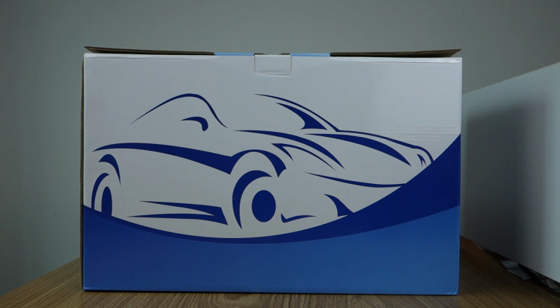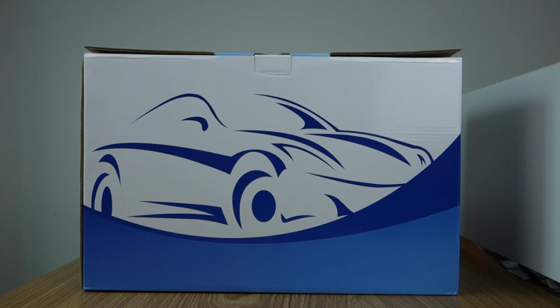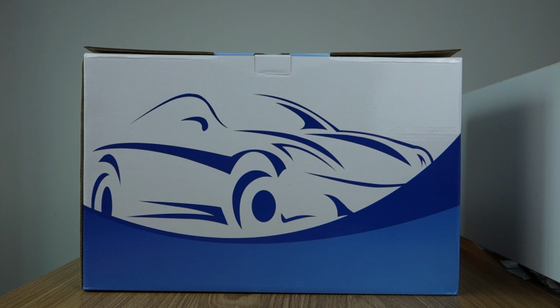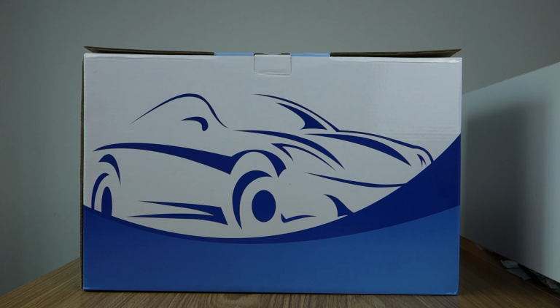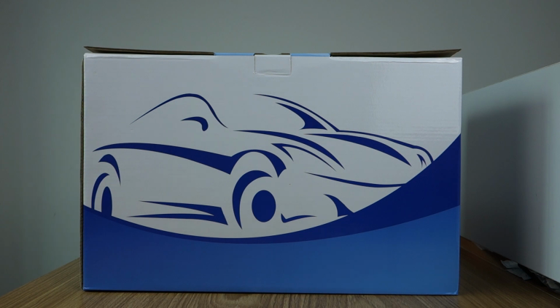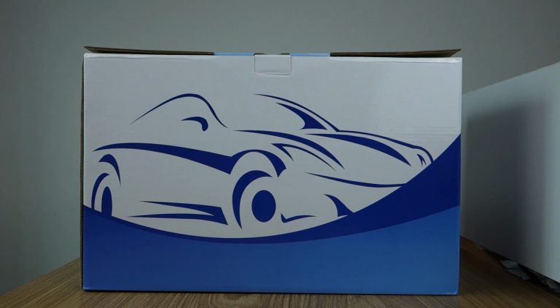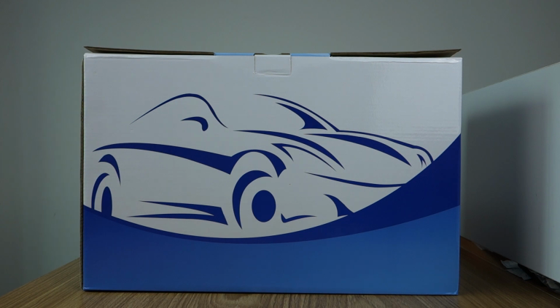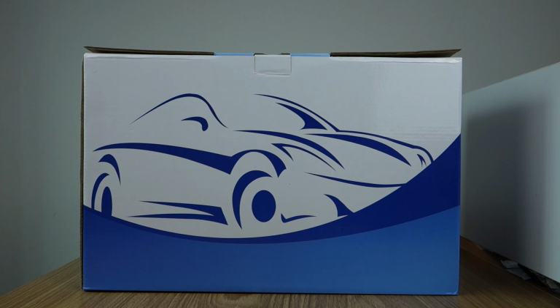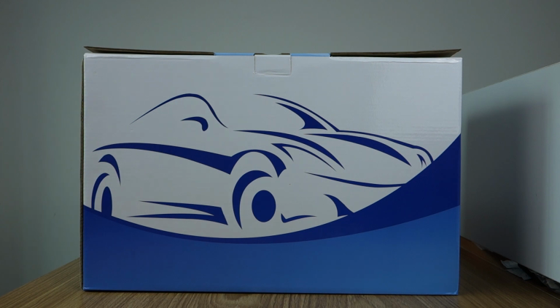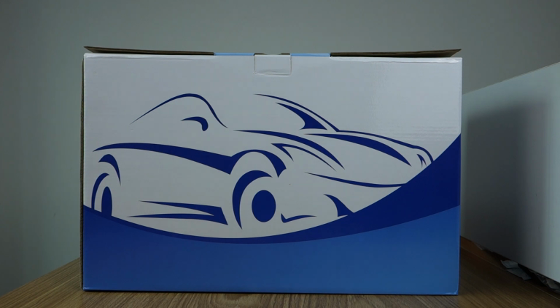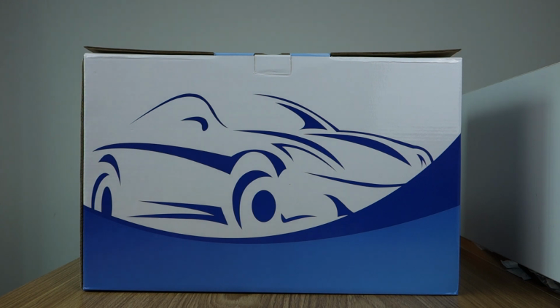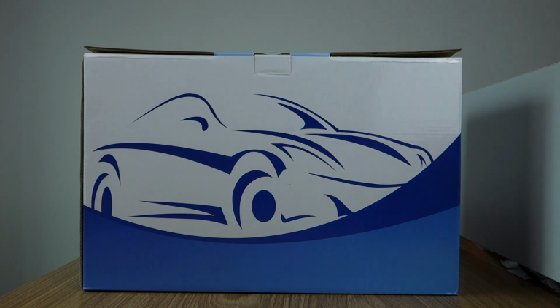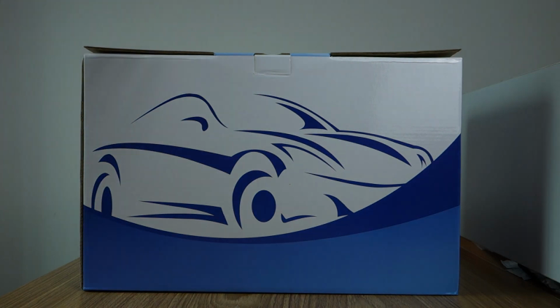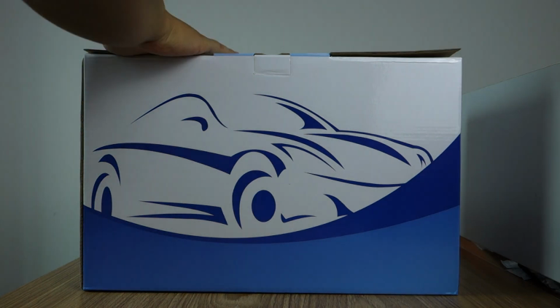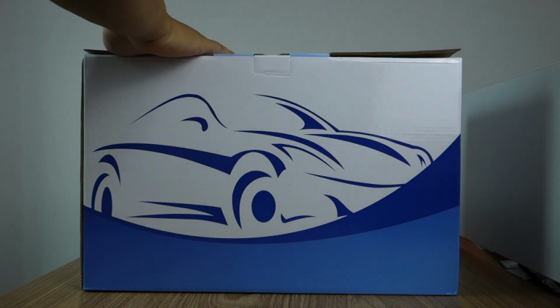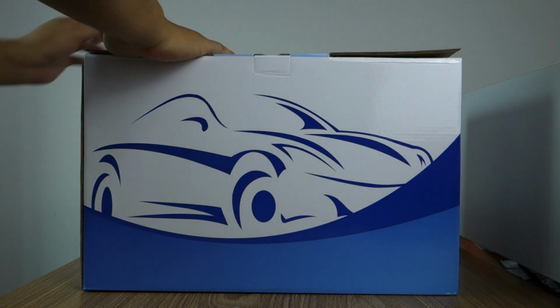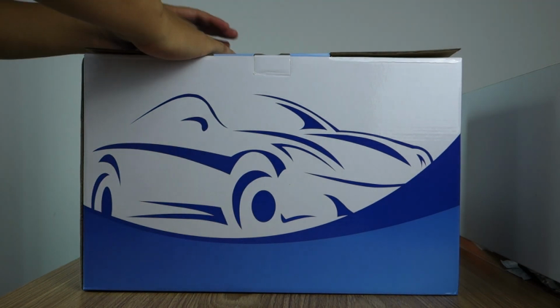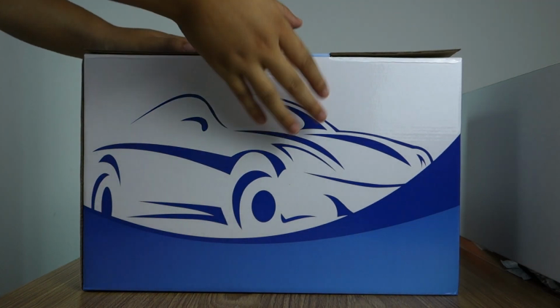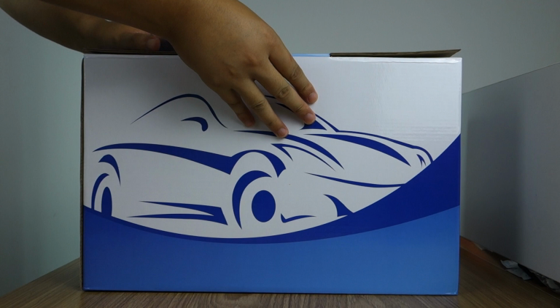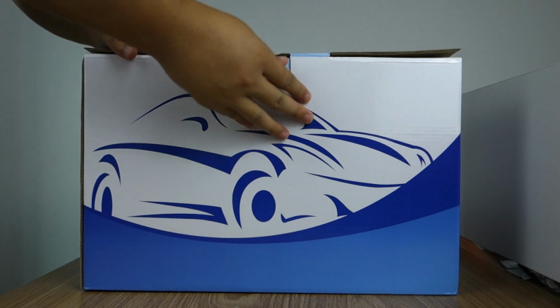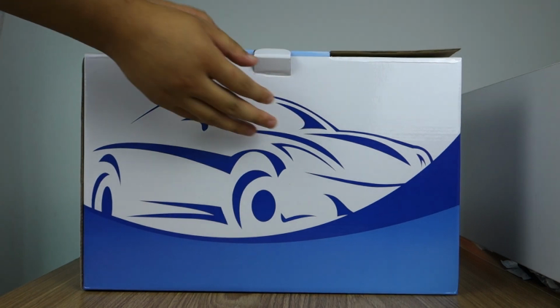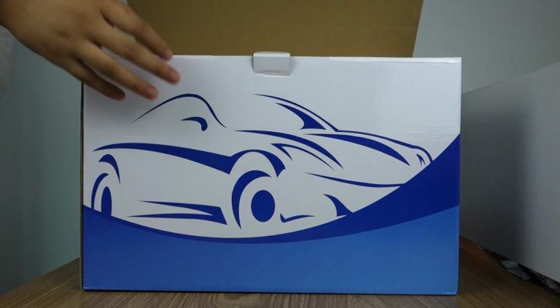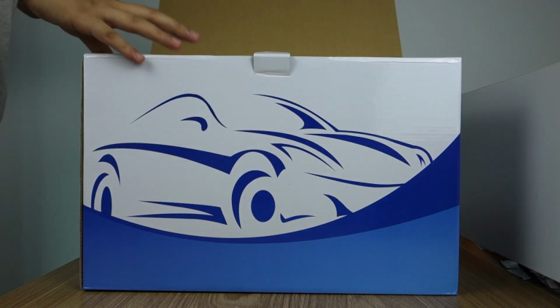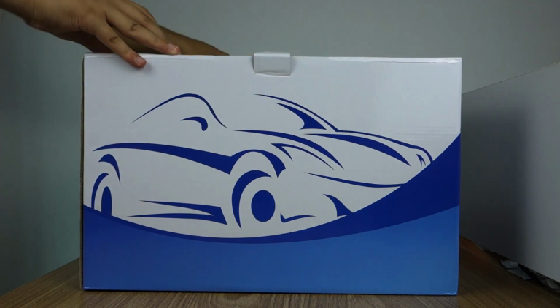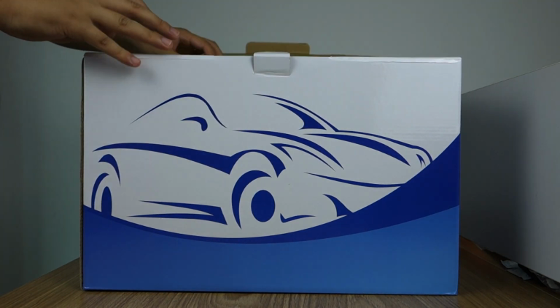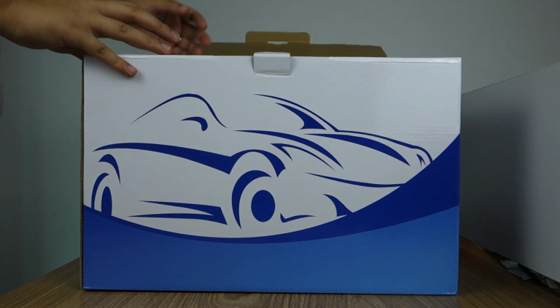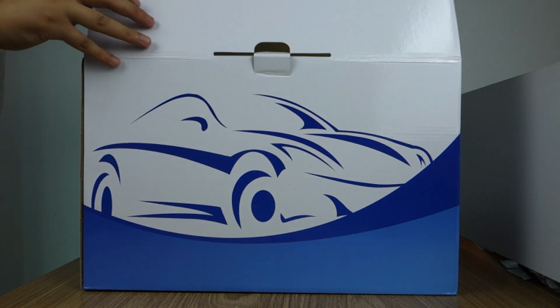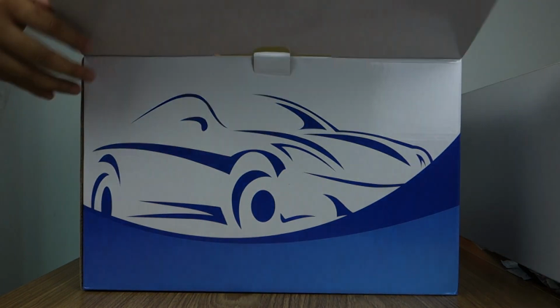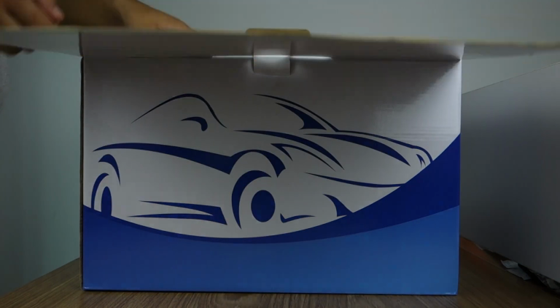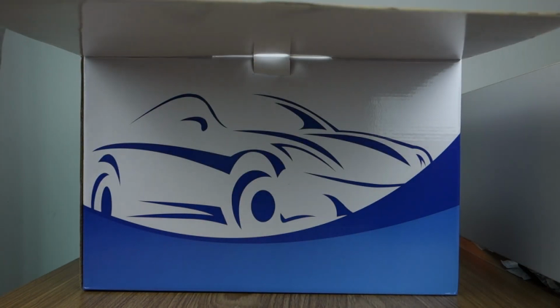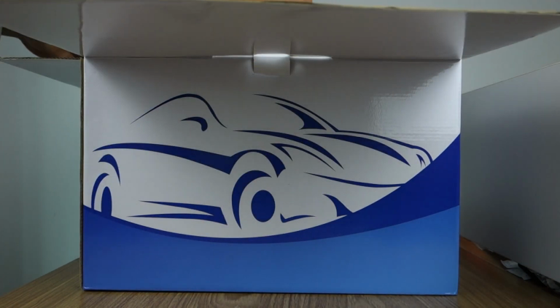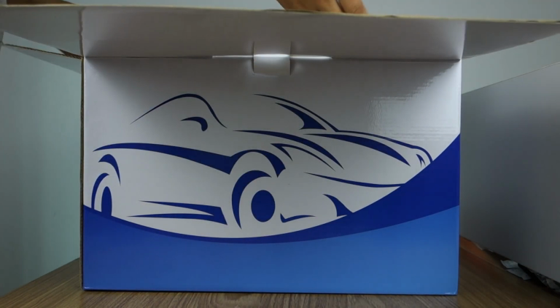Let me unbox the review. It comes with a very big box. Let me open the box.